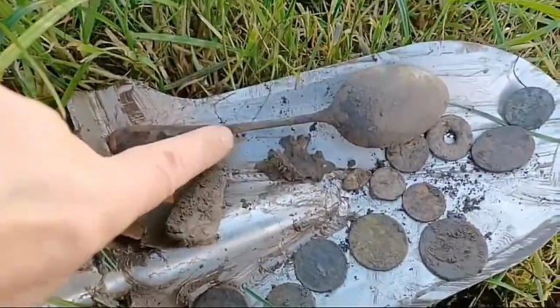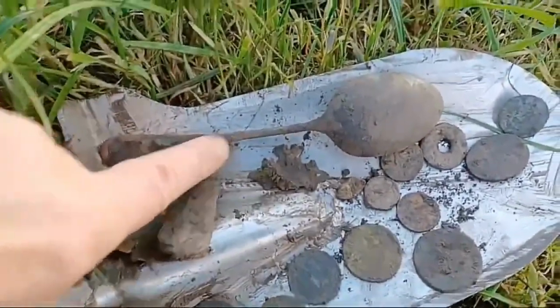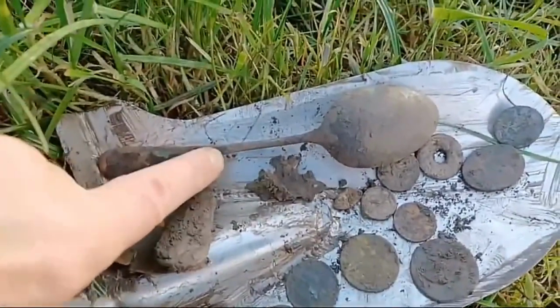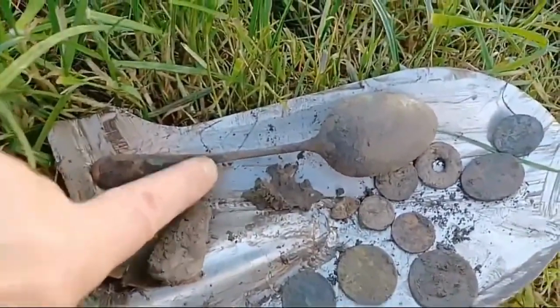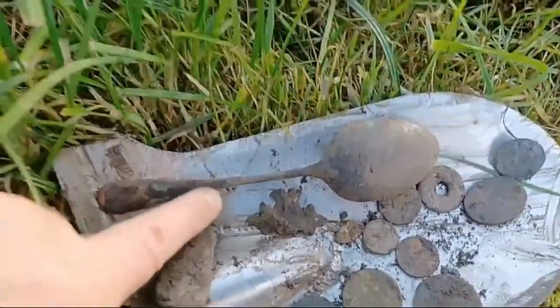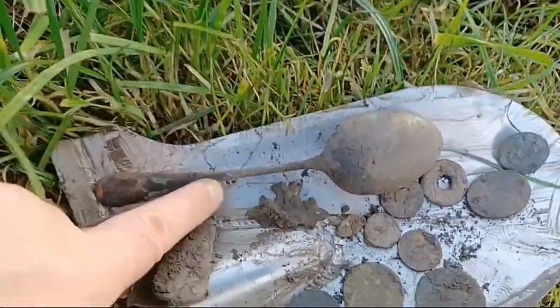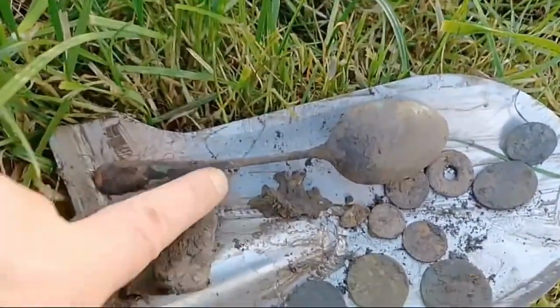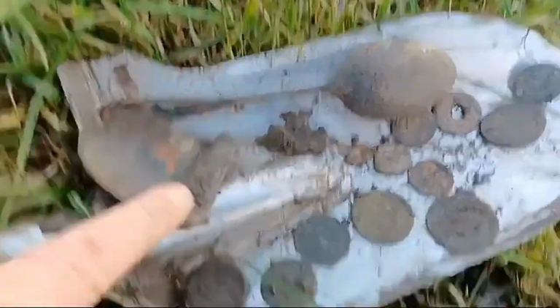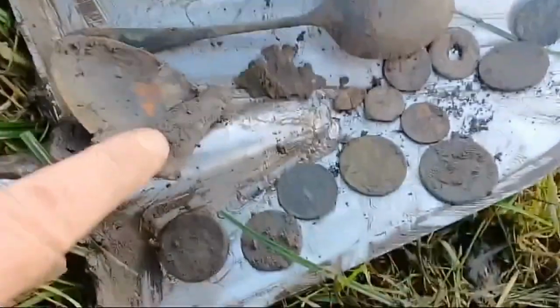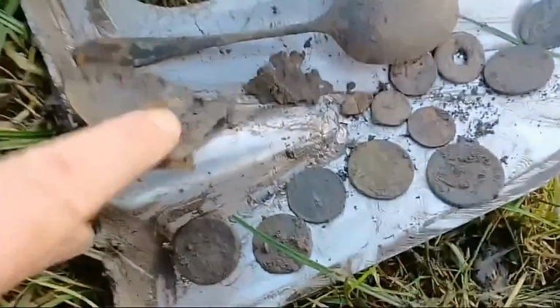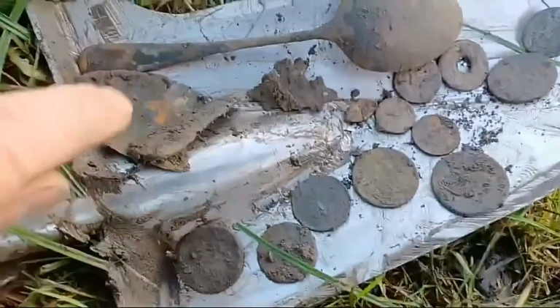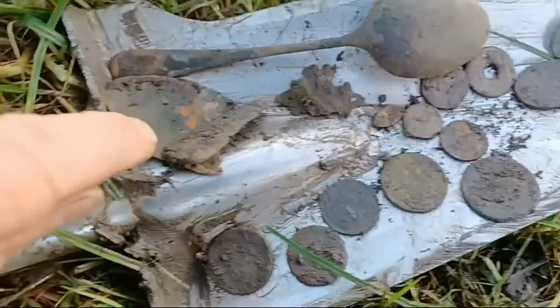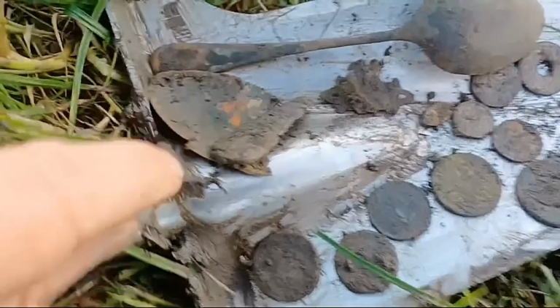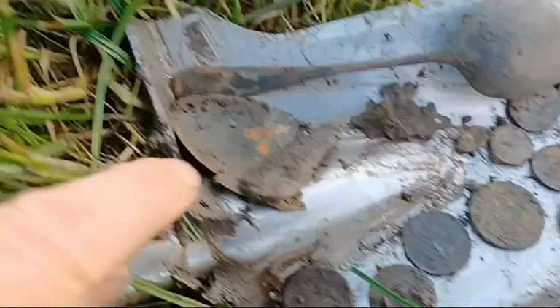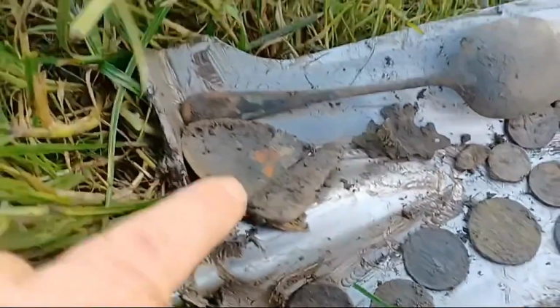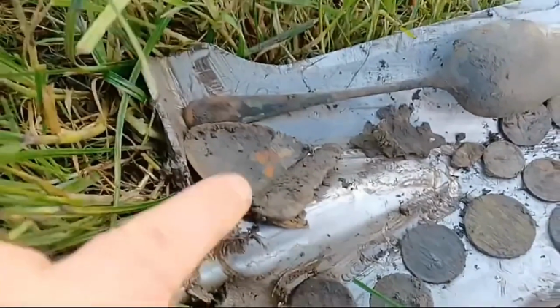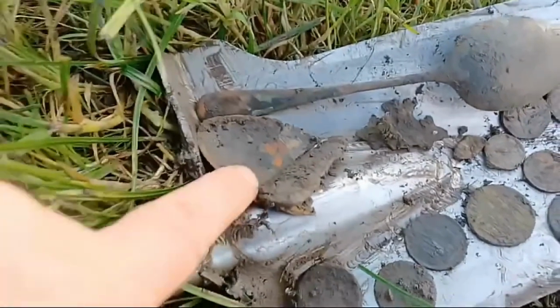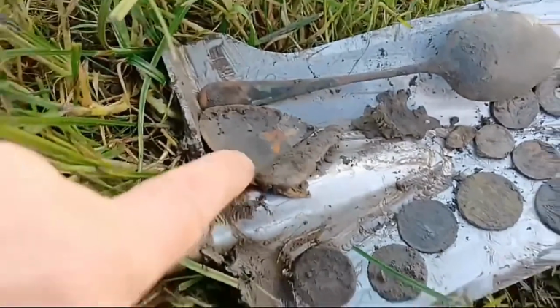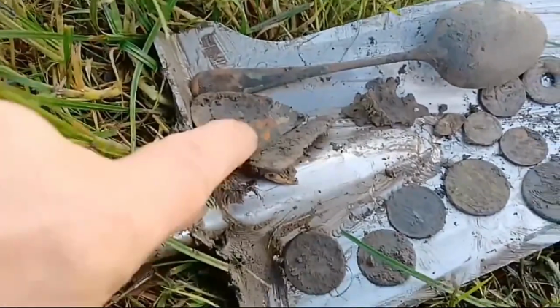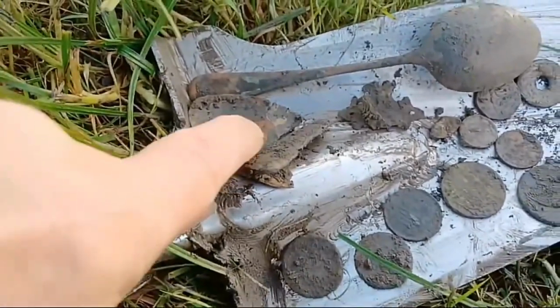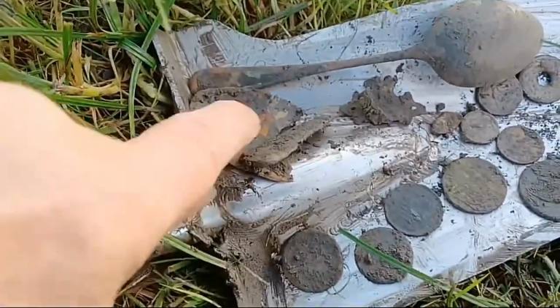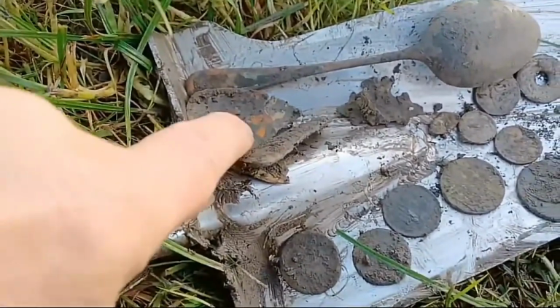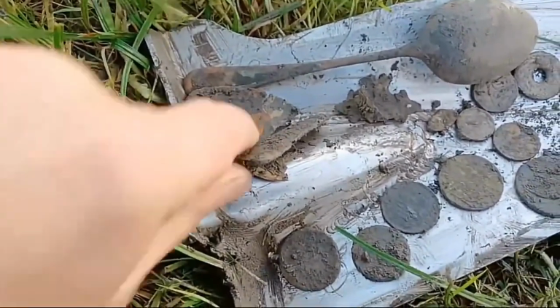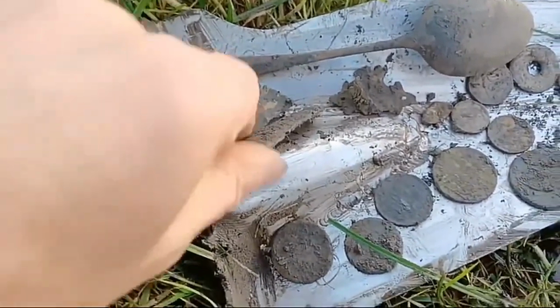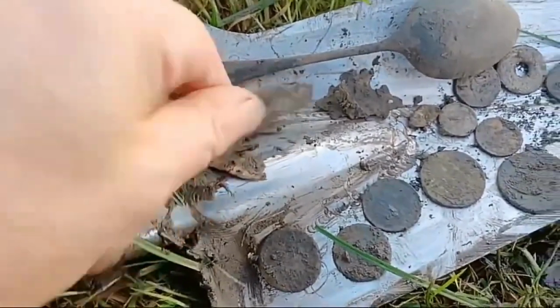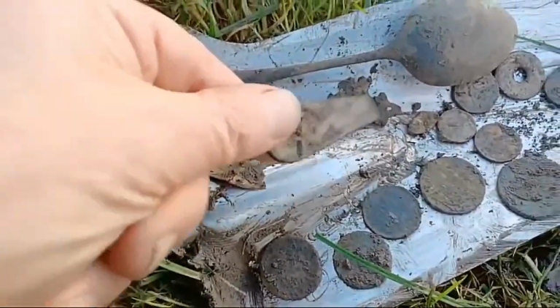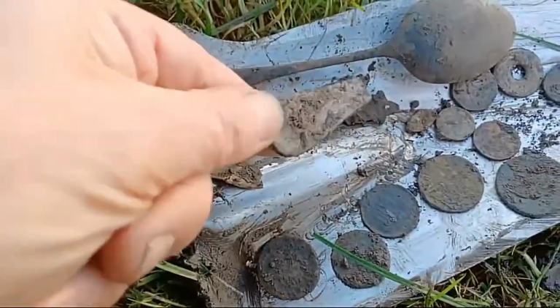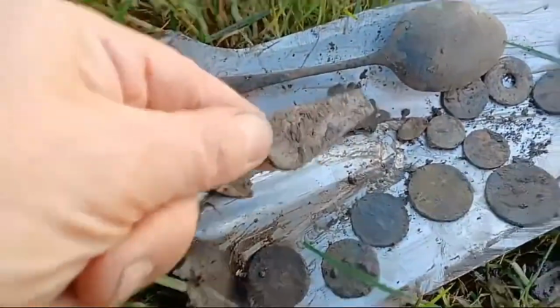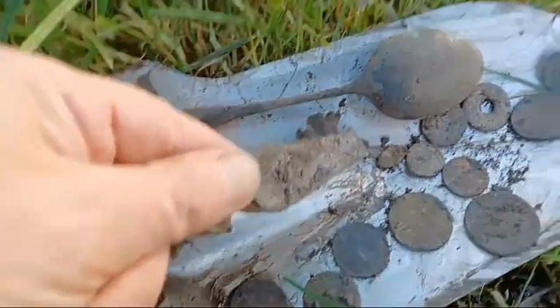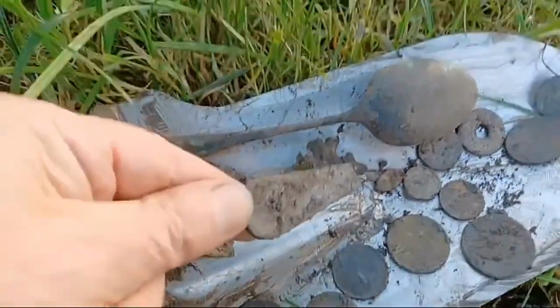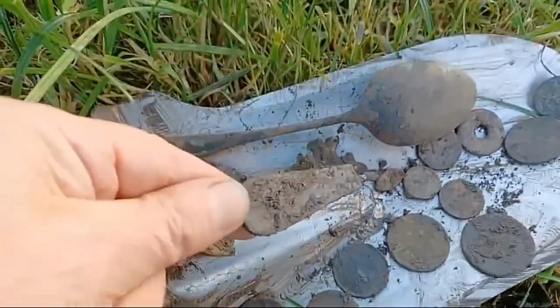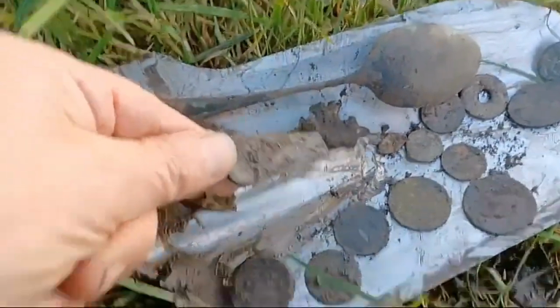Mid 20th century. Another end of a large spoon — a pewter spoon handle.